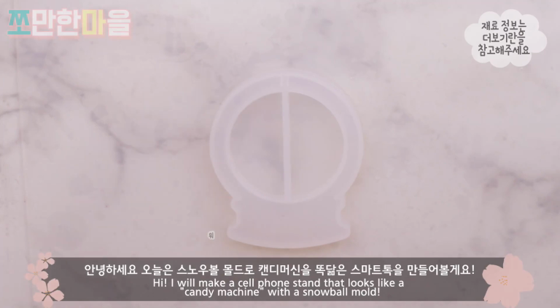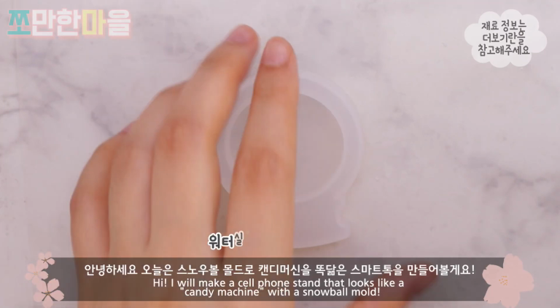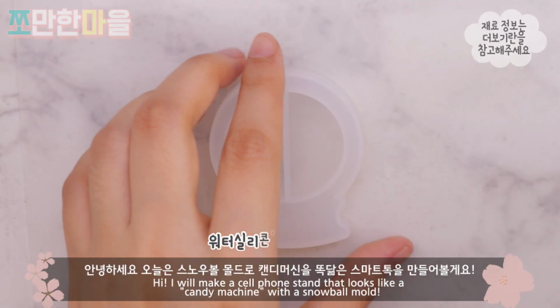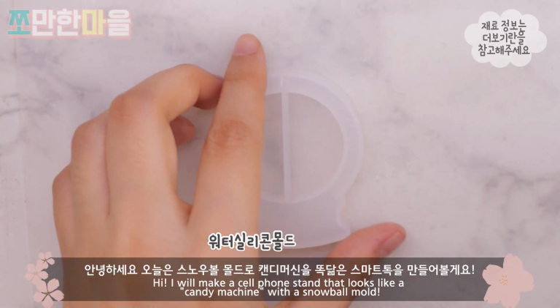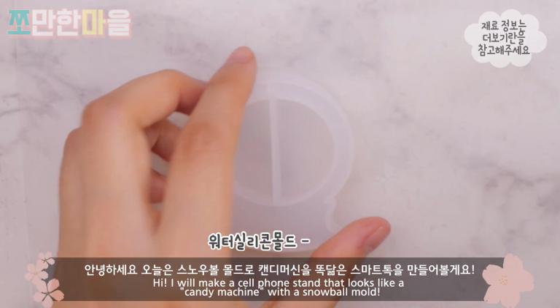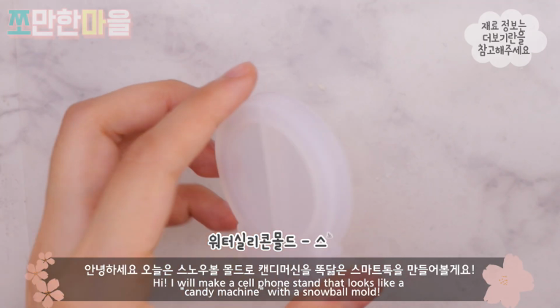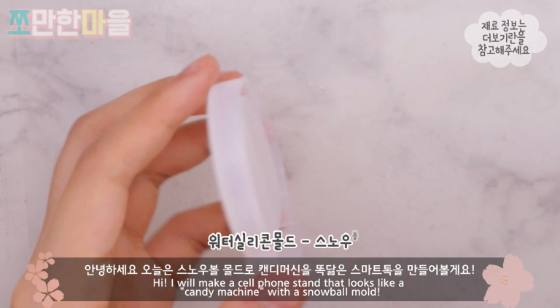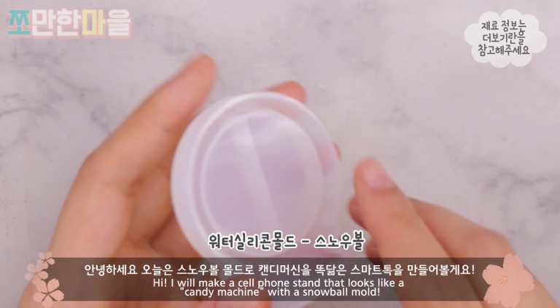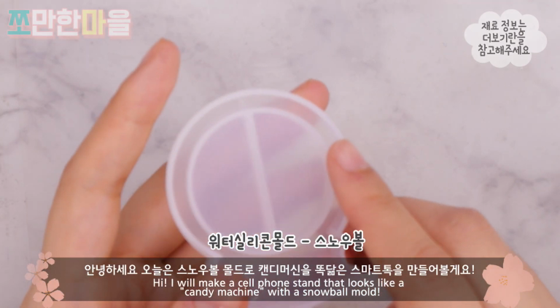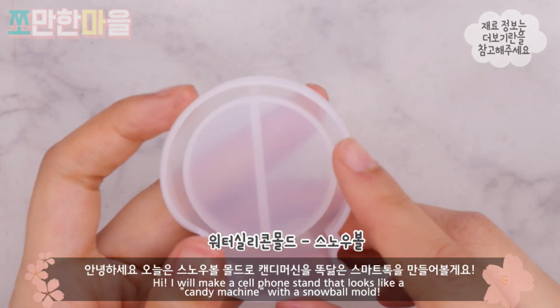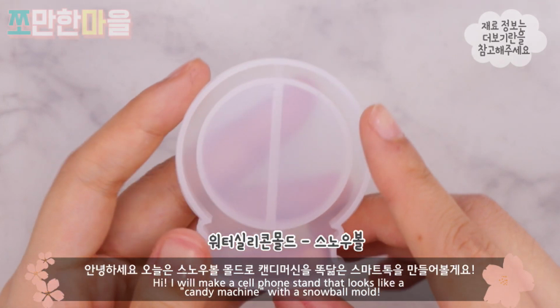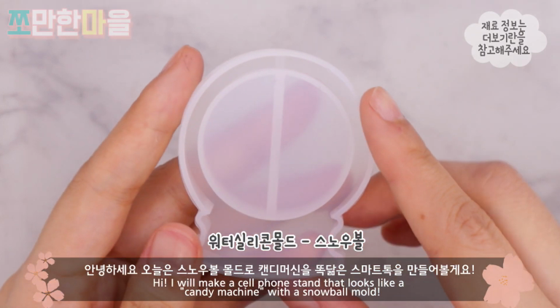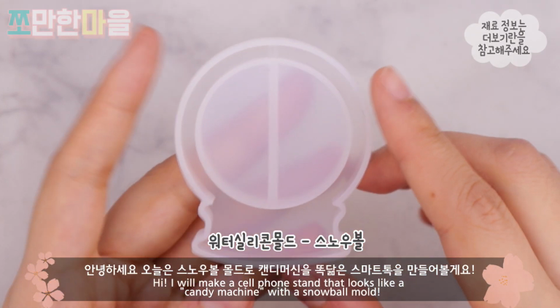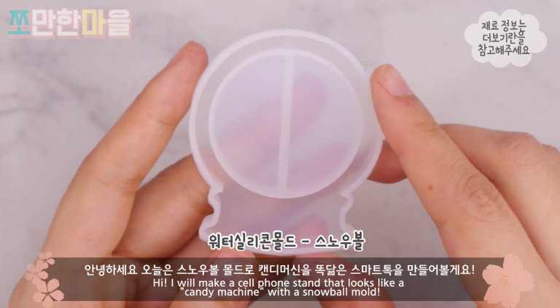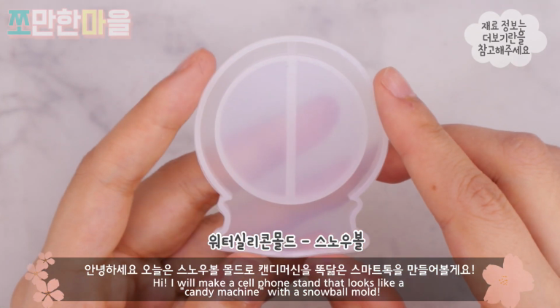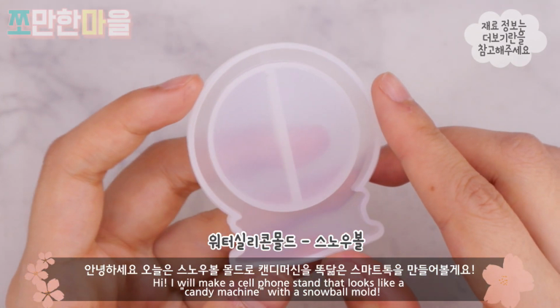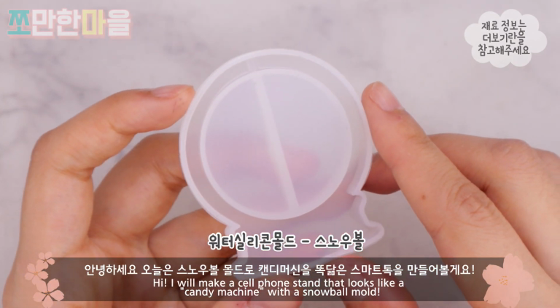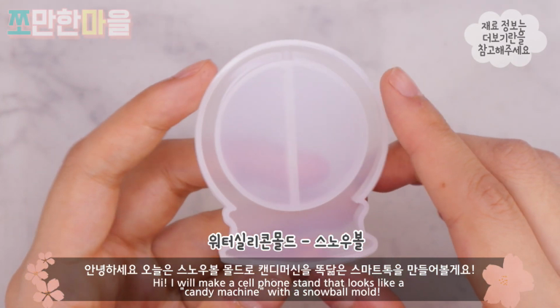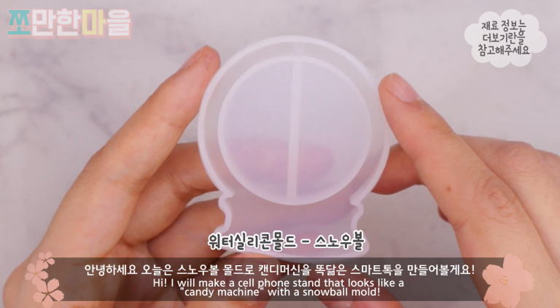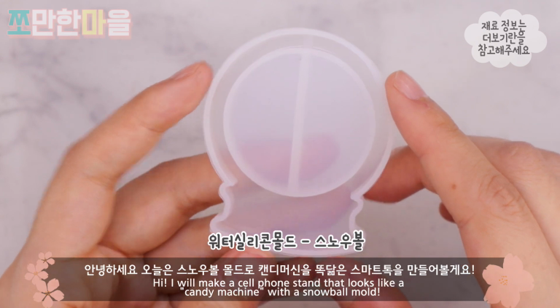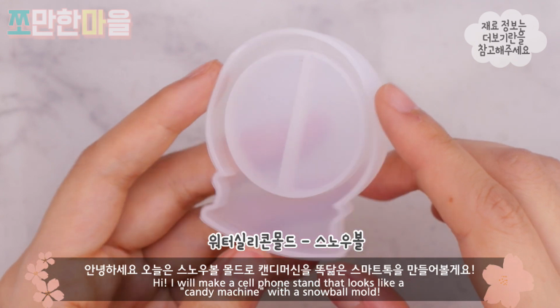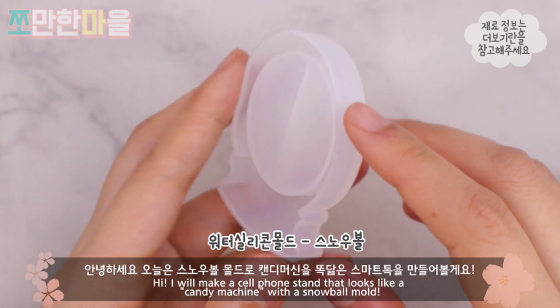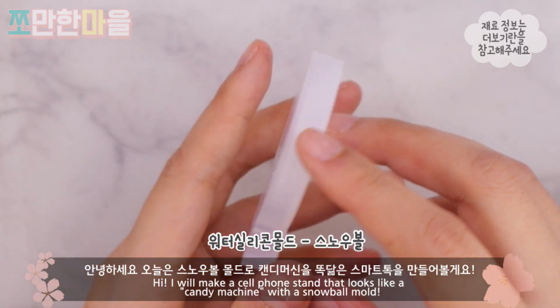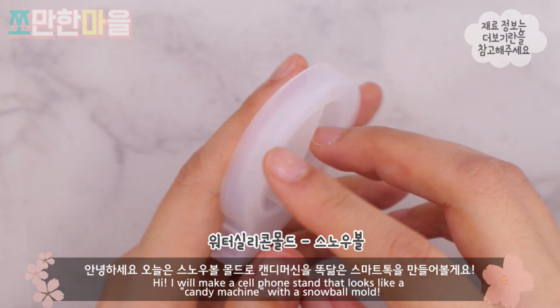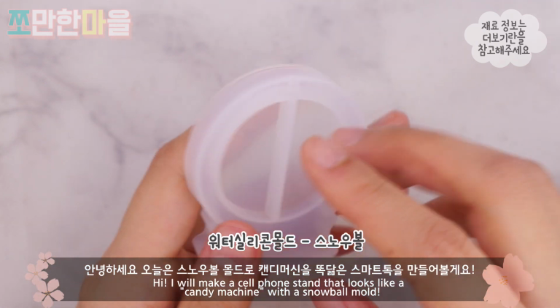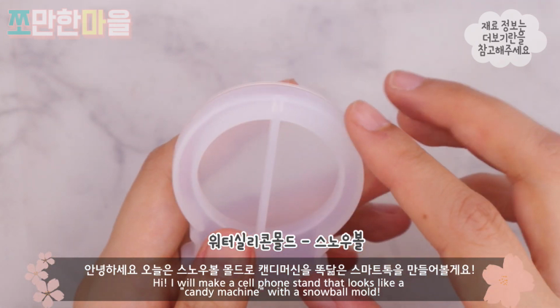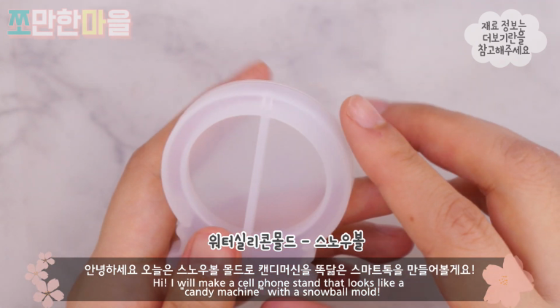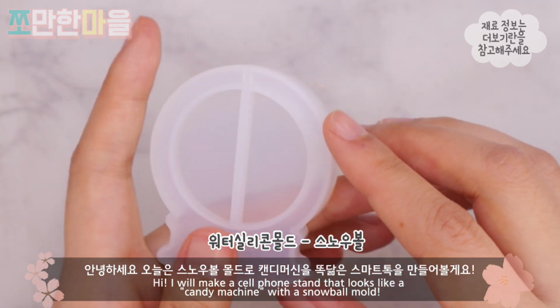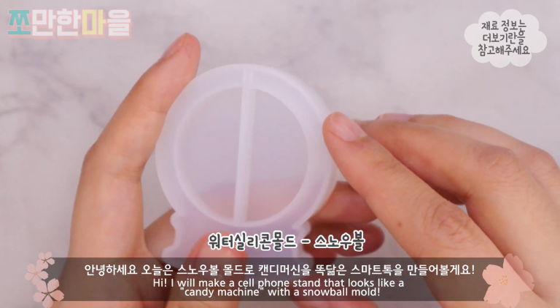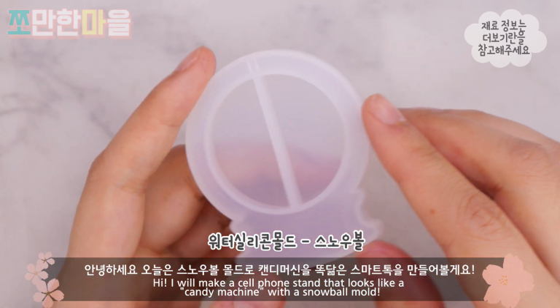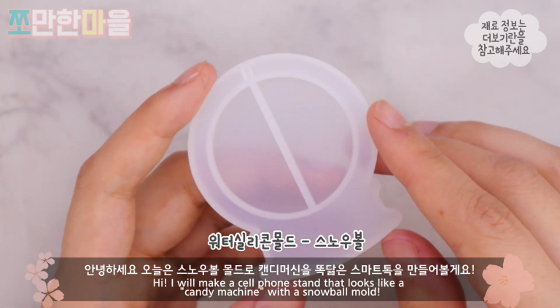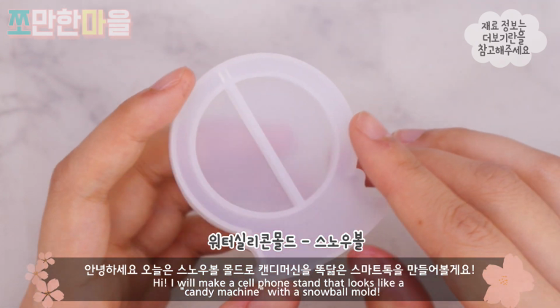Hello, today I'm going to make a smart tok.